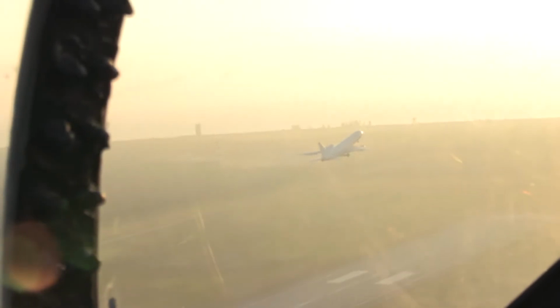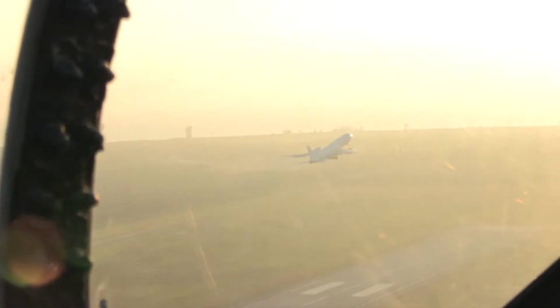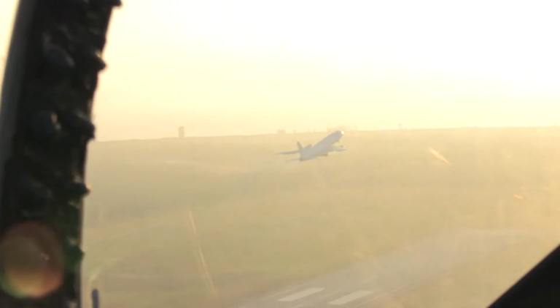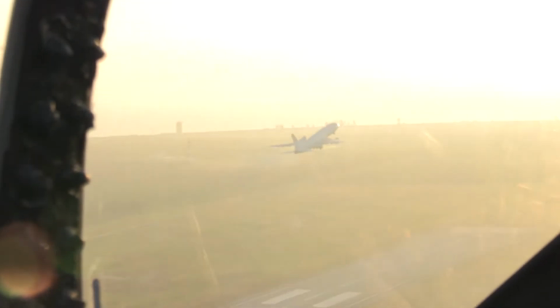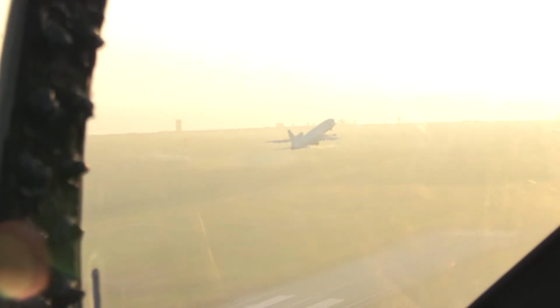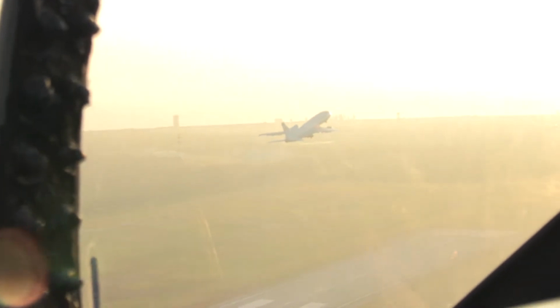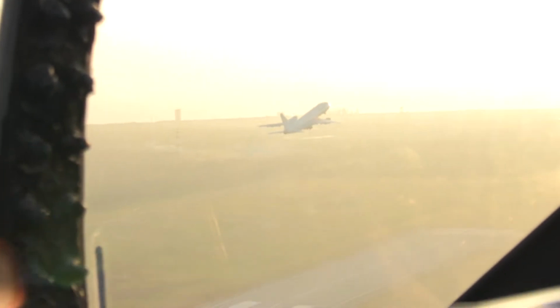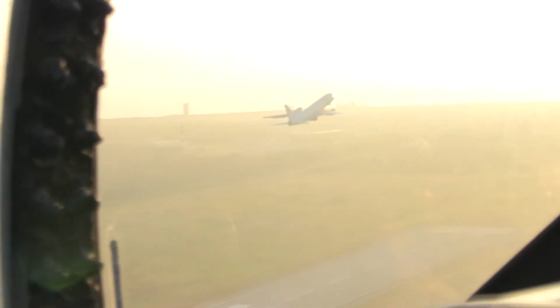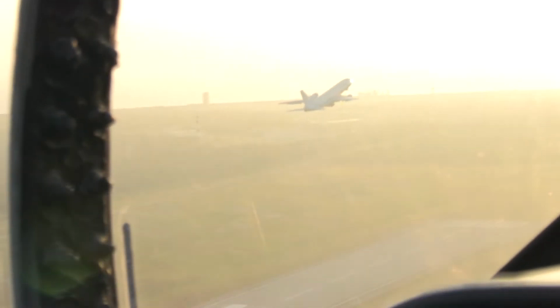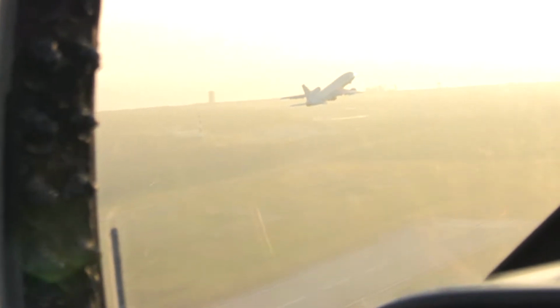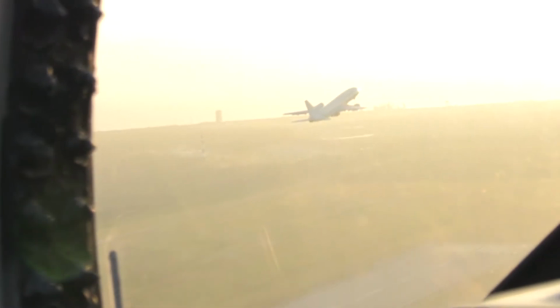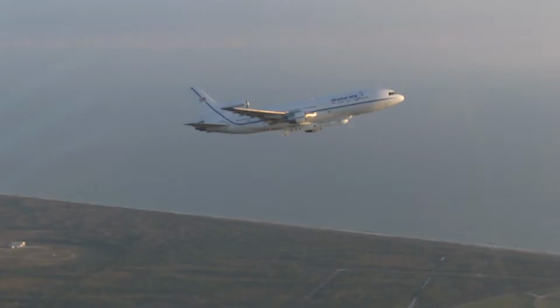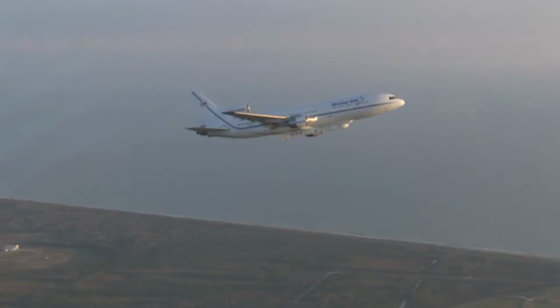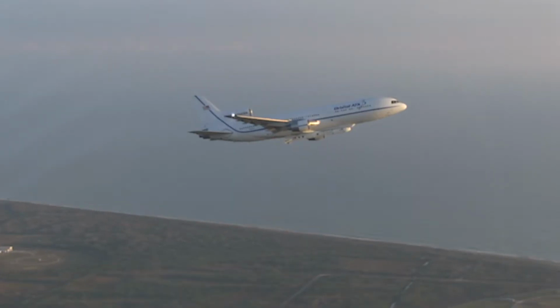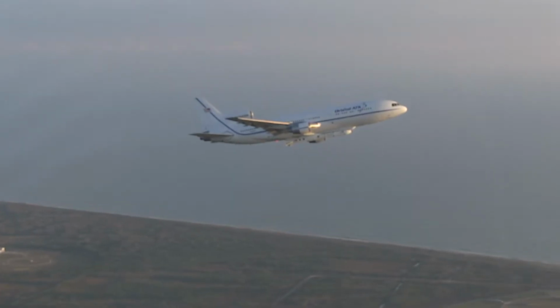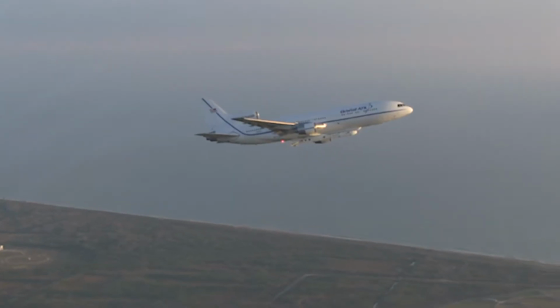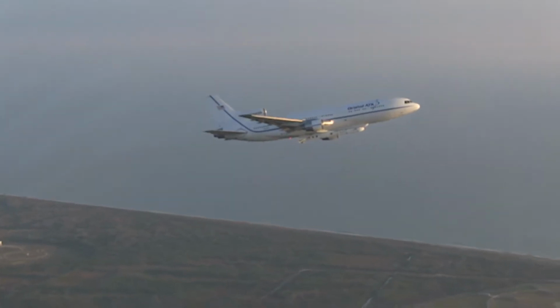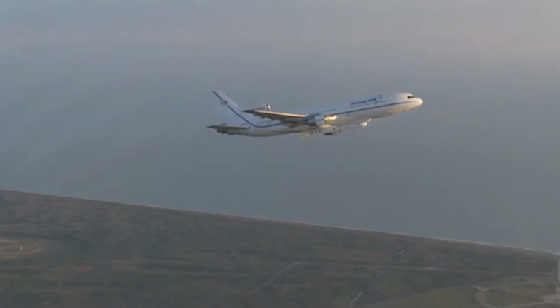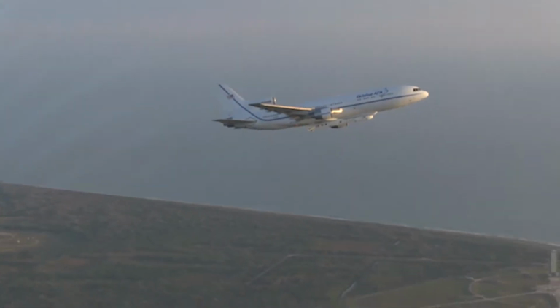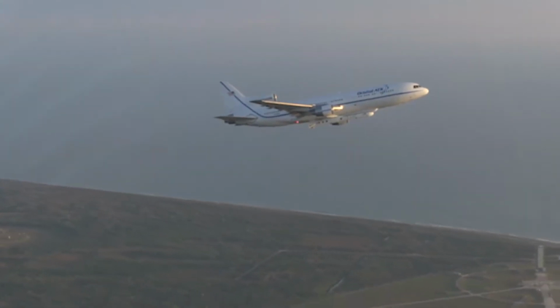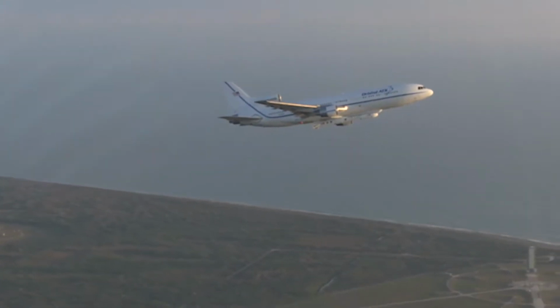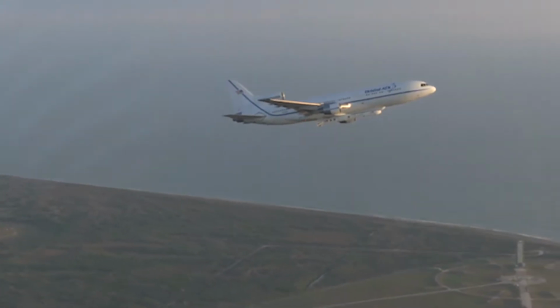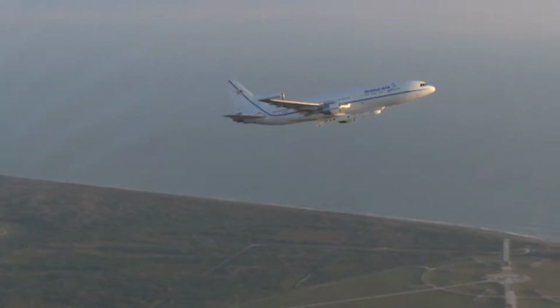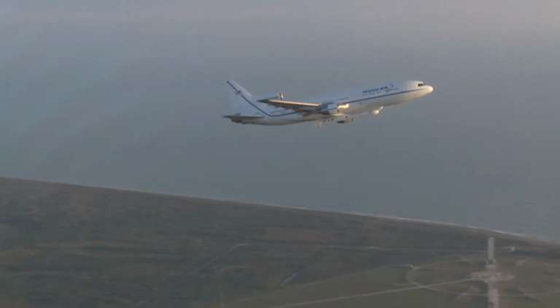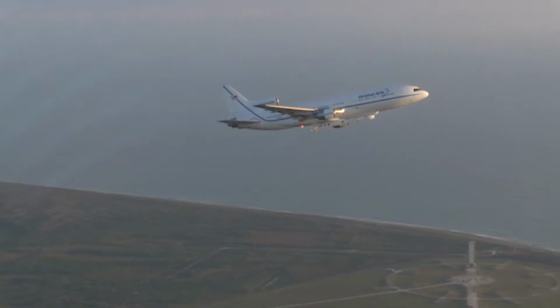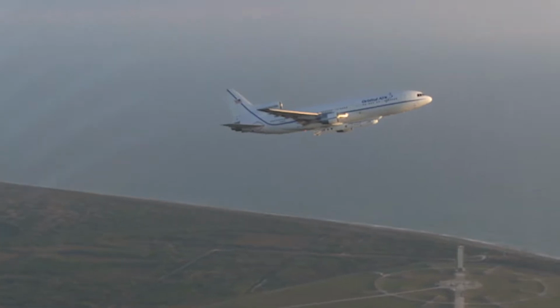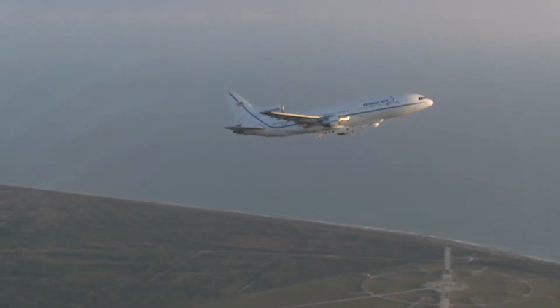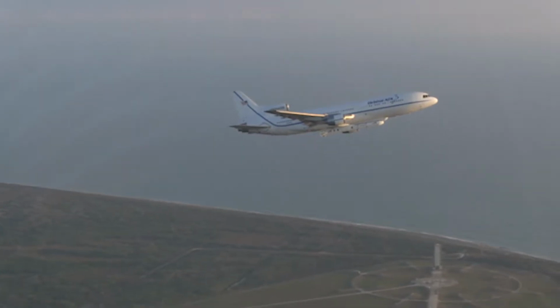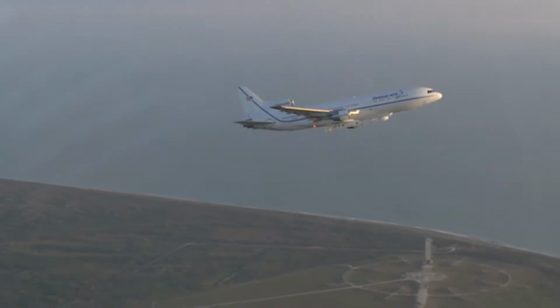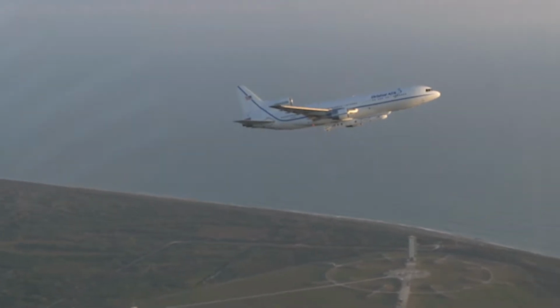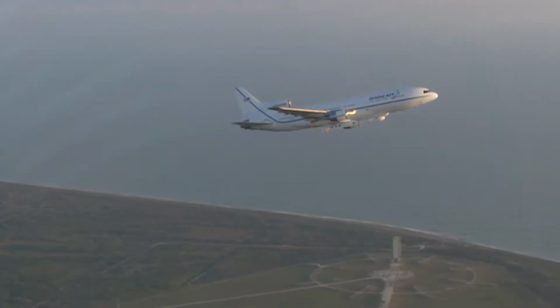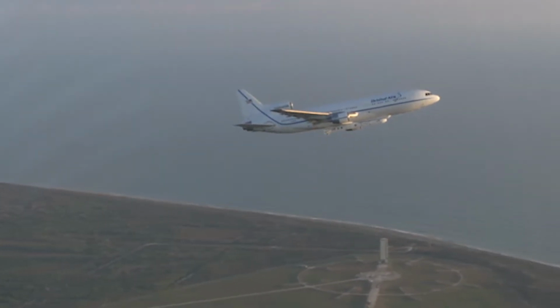The challenge with processing Pegasus is that it's a flying solid rocket motor — solid fuel ready to burn as soon as it's ignited.